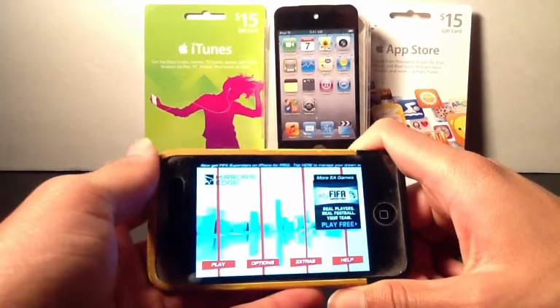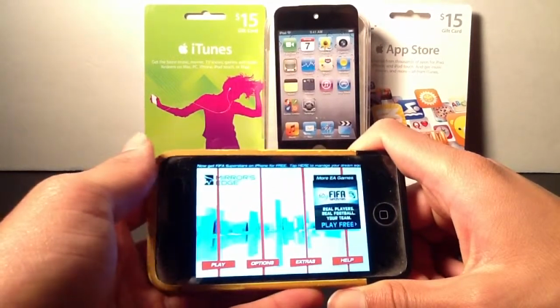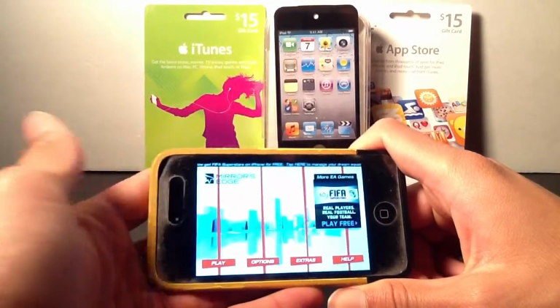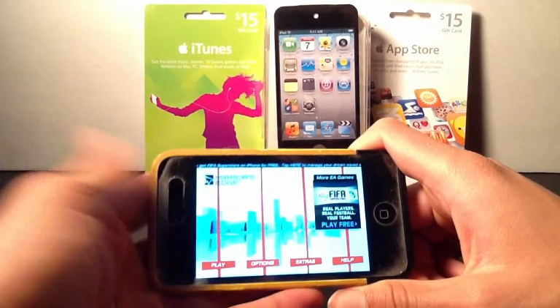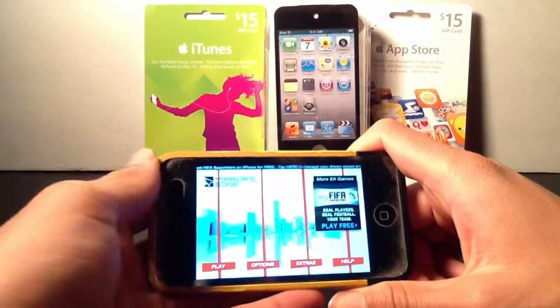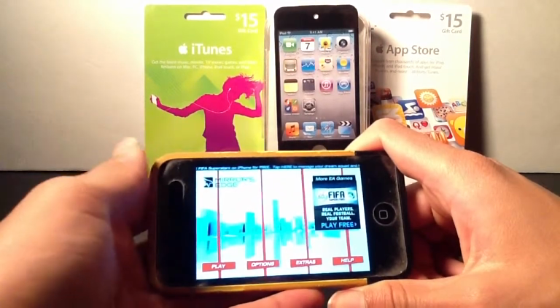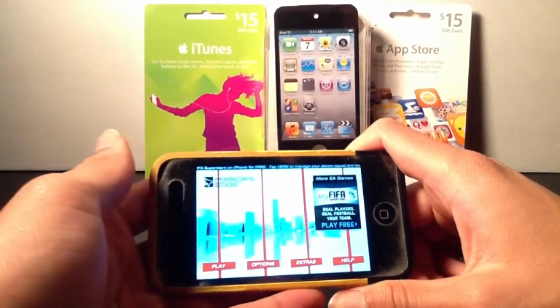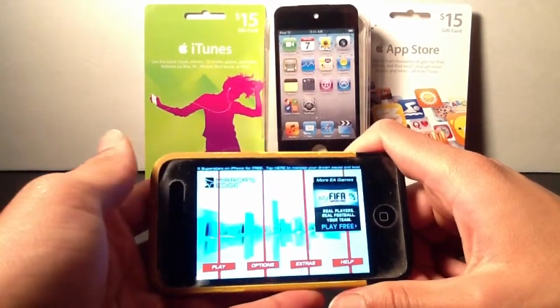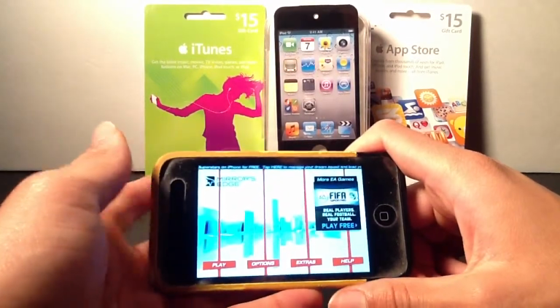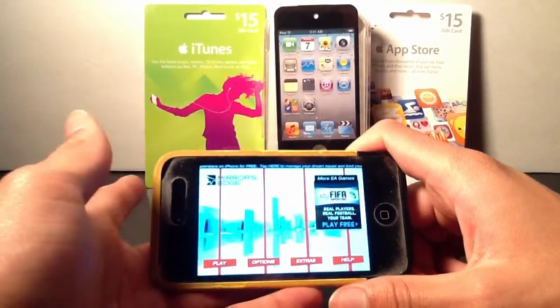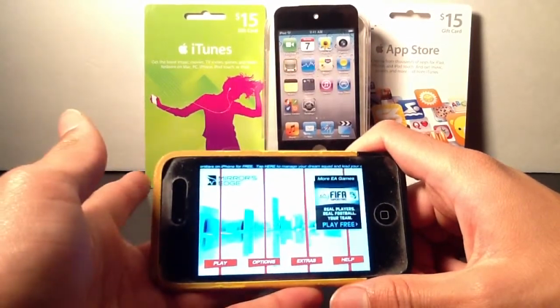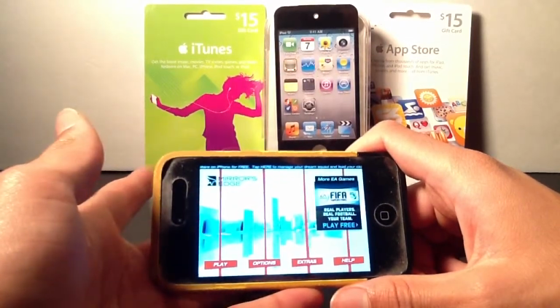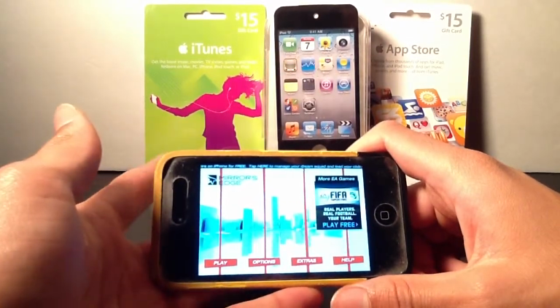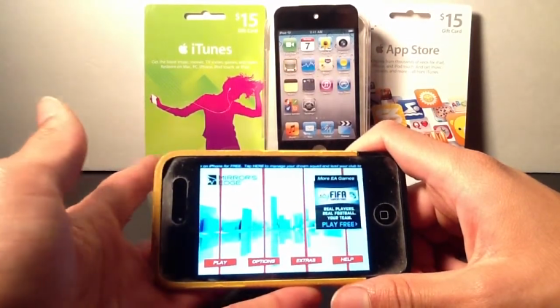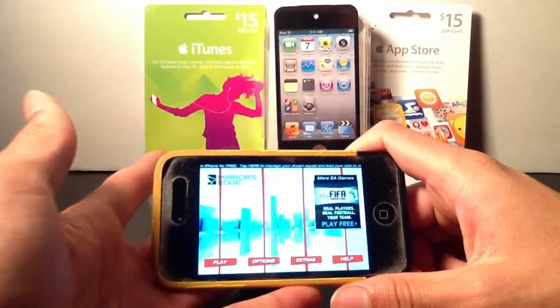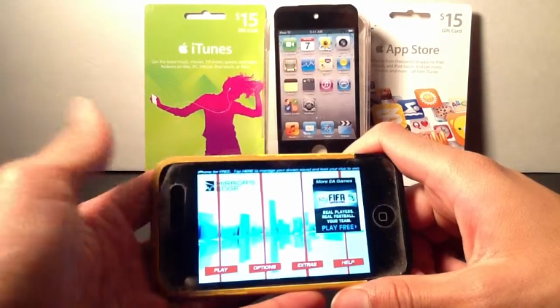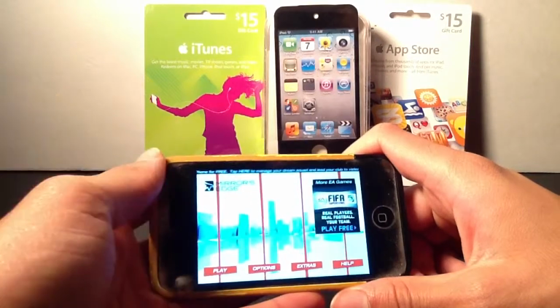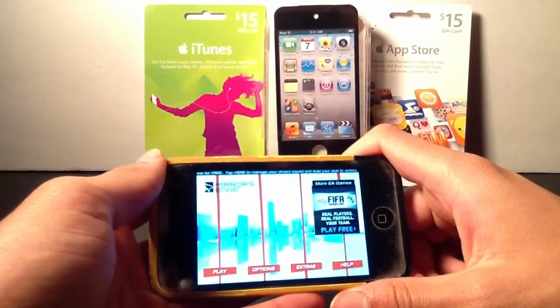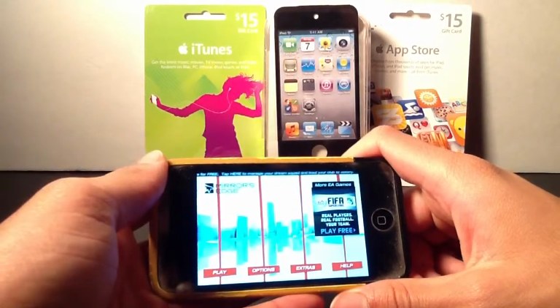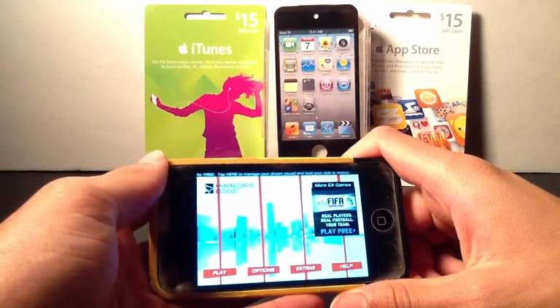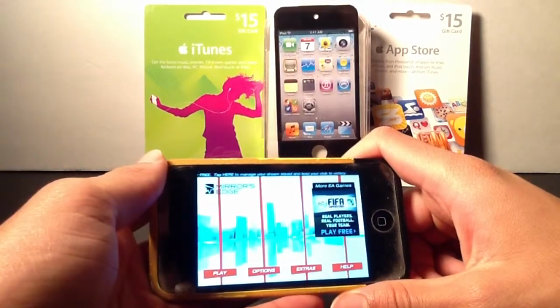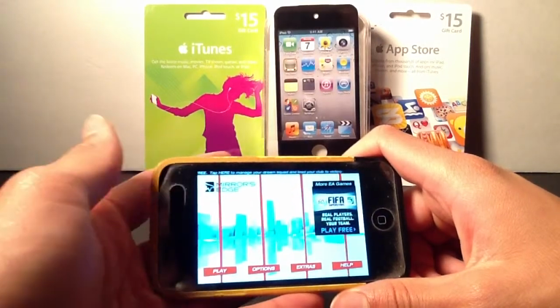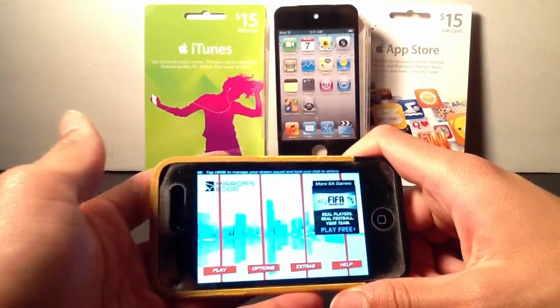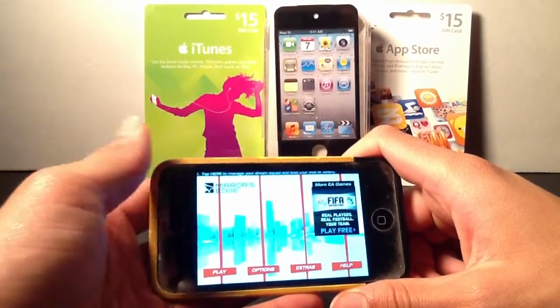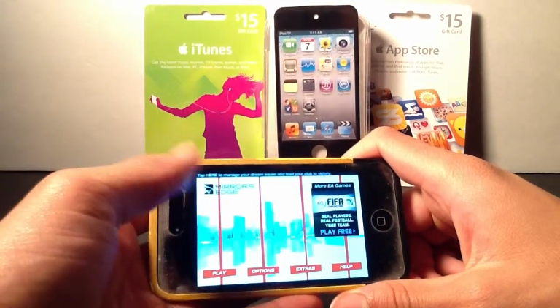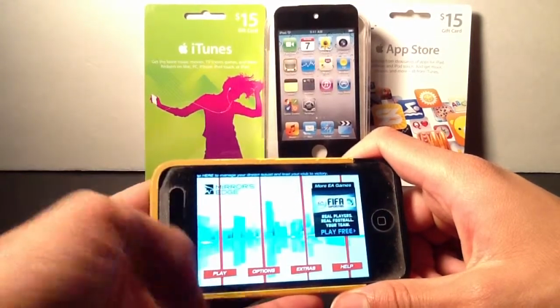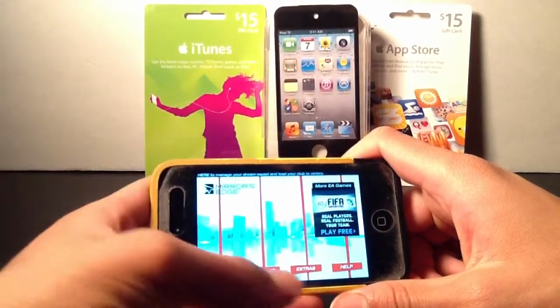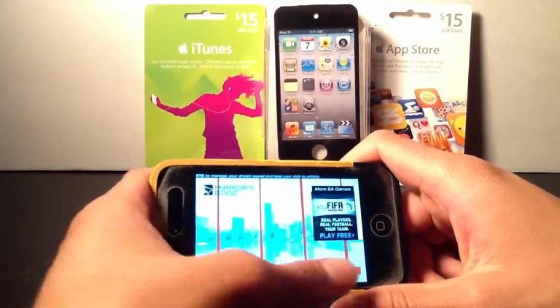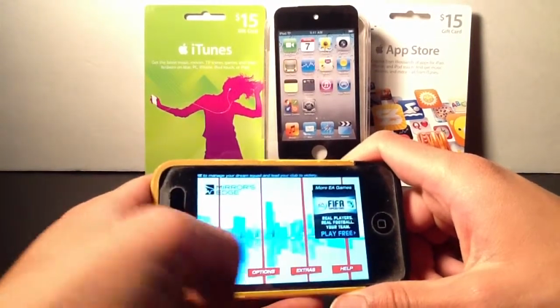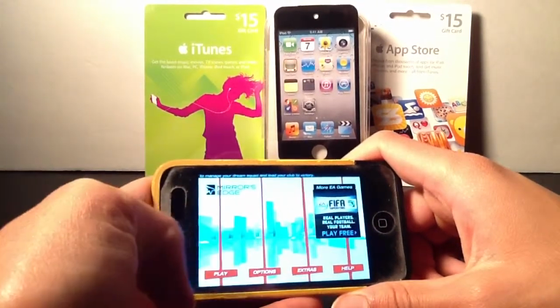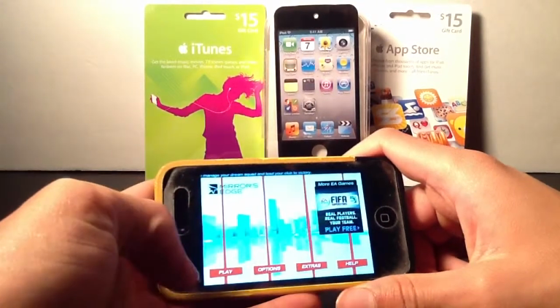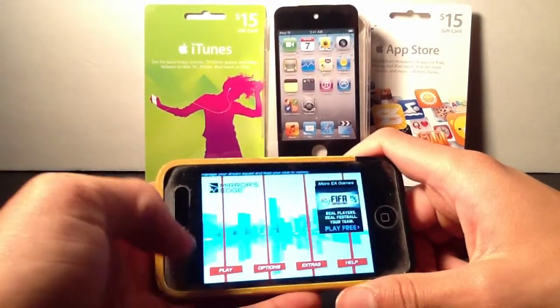The graphics are amazing, the controls are all gesture-based, meaning they're all spot-on, and the story mode isn't all that bad either. Right here you're going to hop into the home screen.